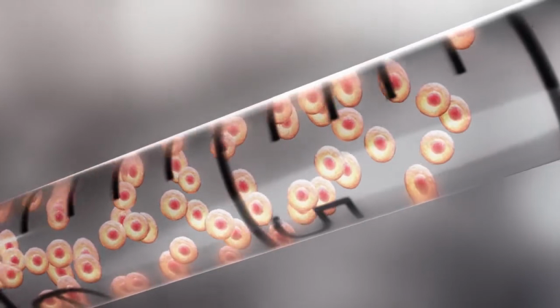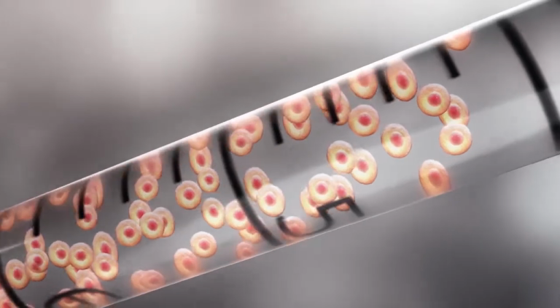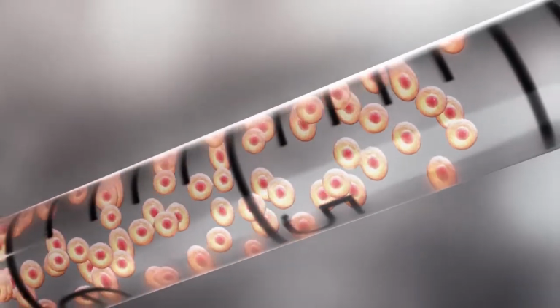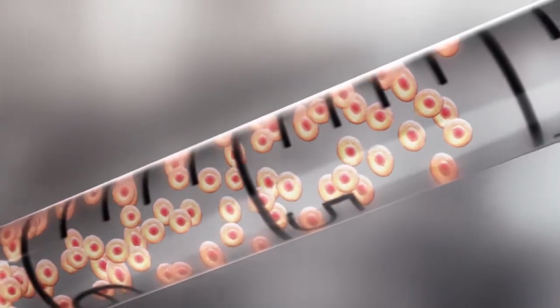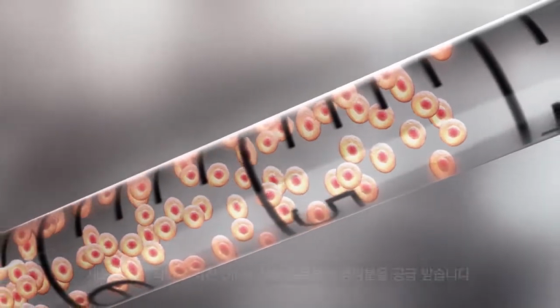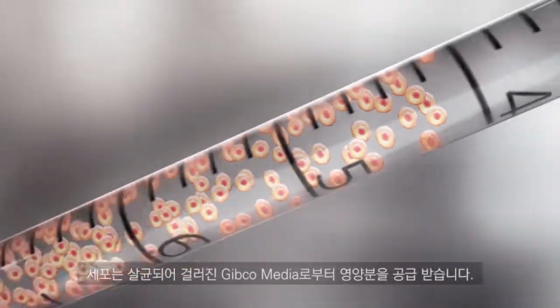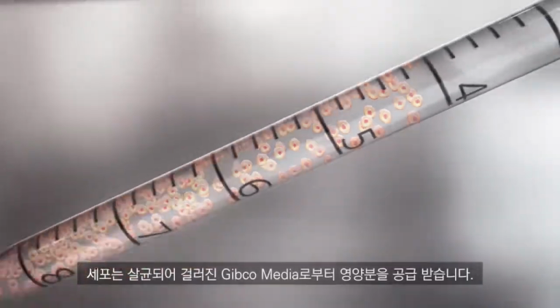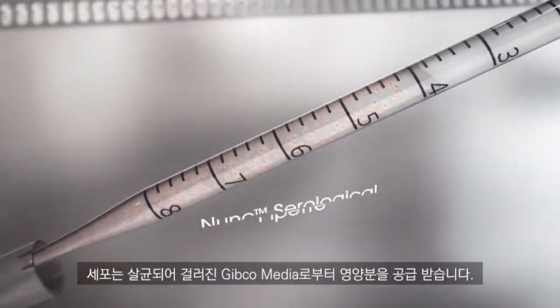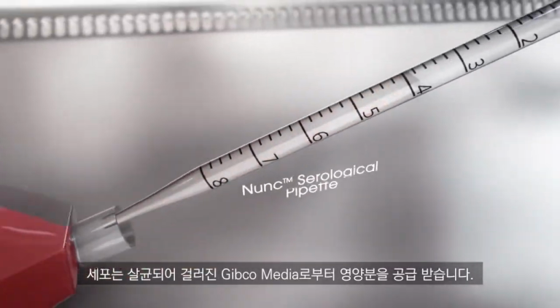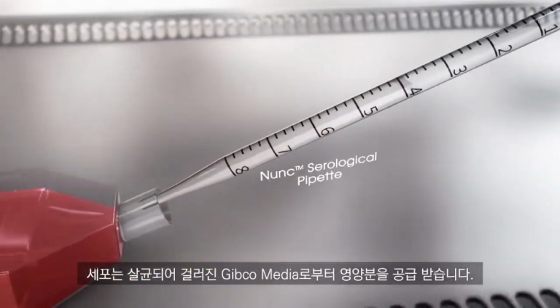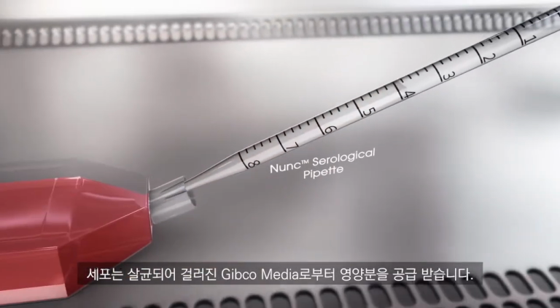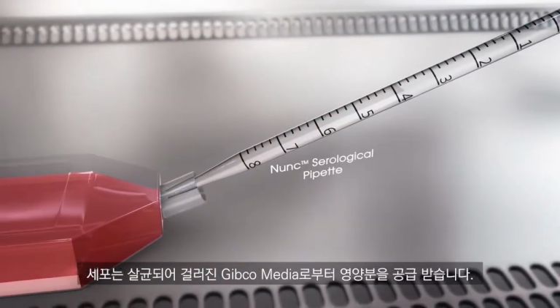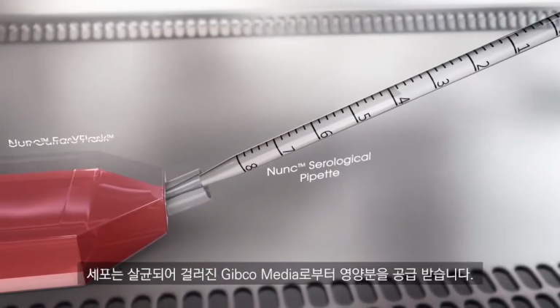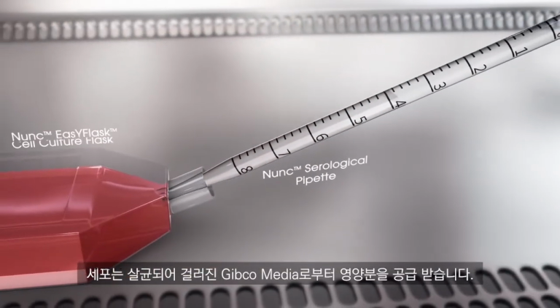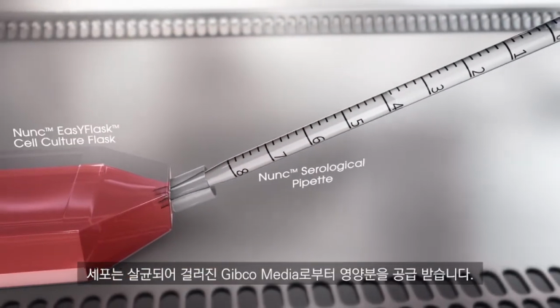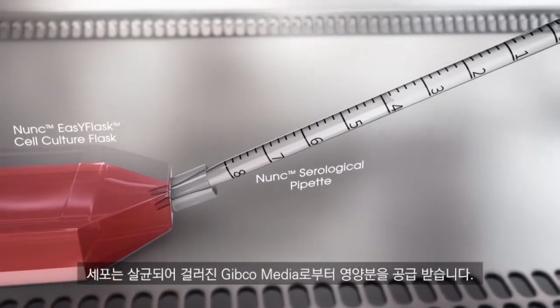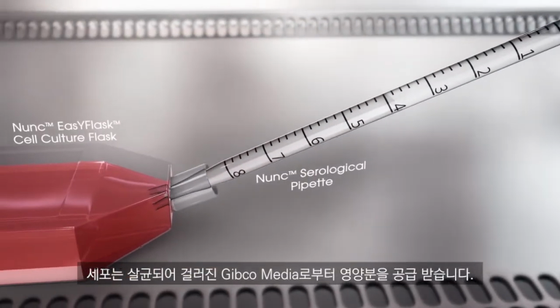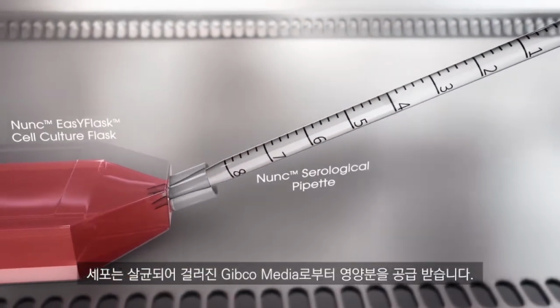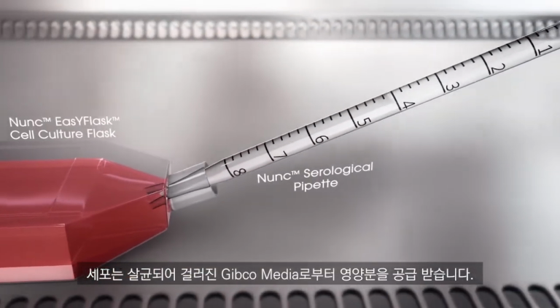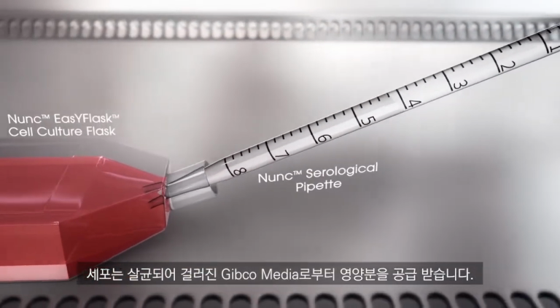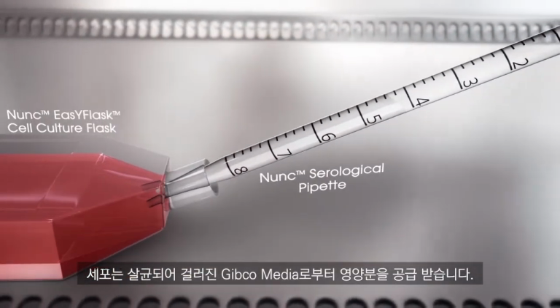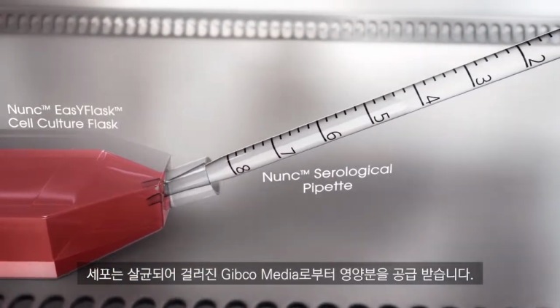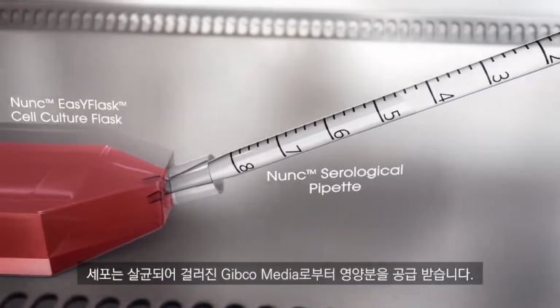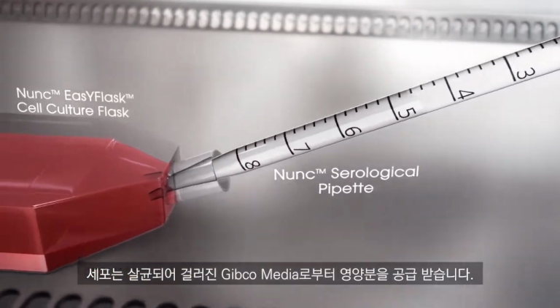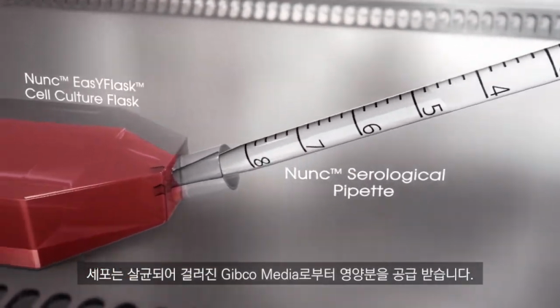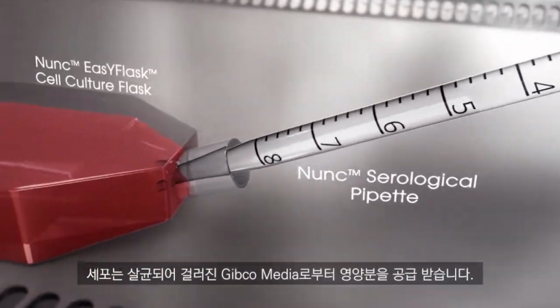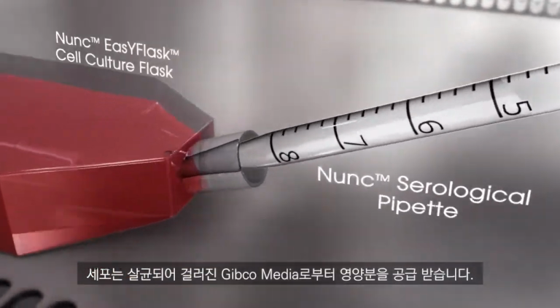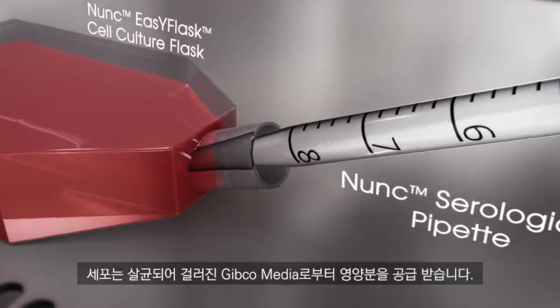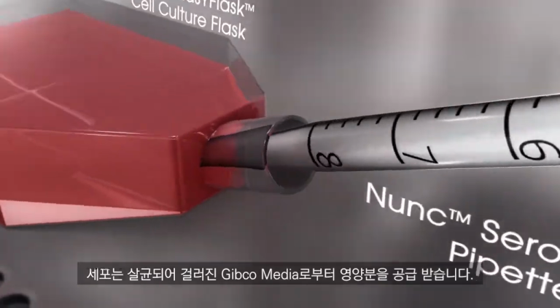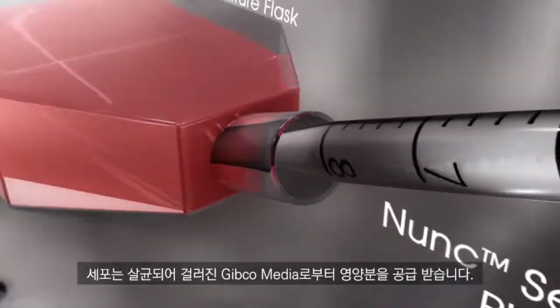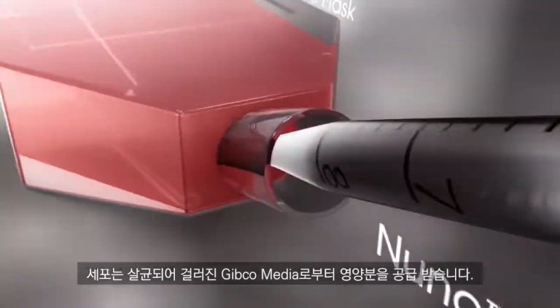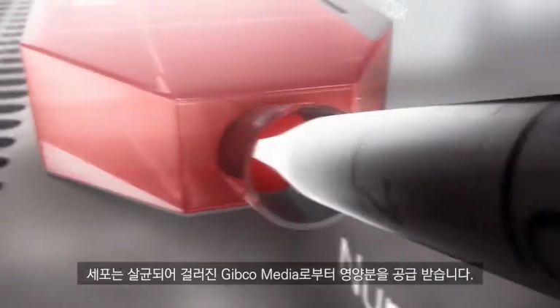This is when sterile filtered CO2 media helps ensure that the cells are nourished.